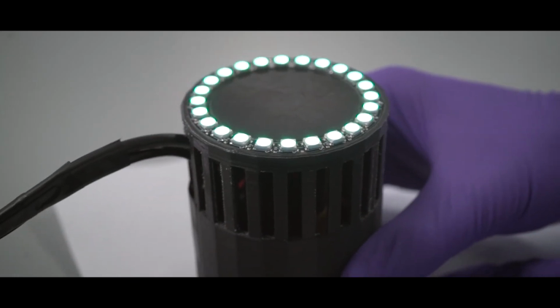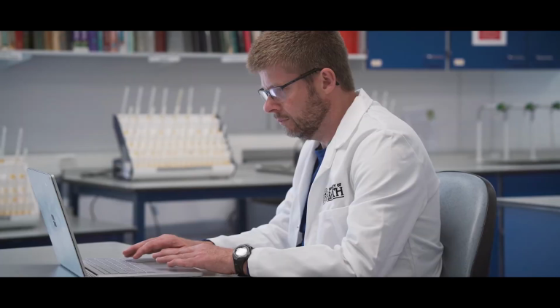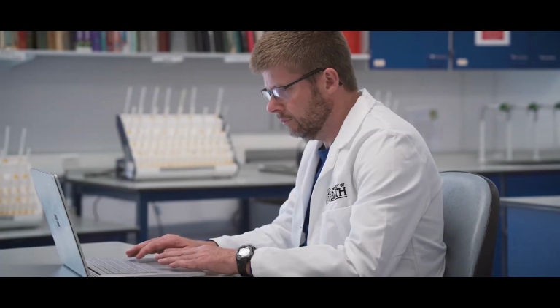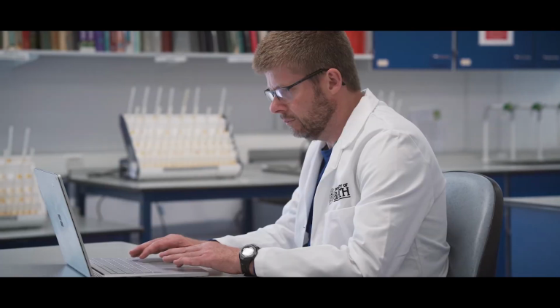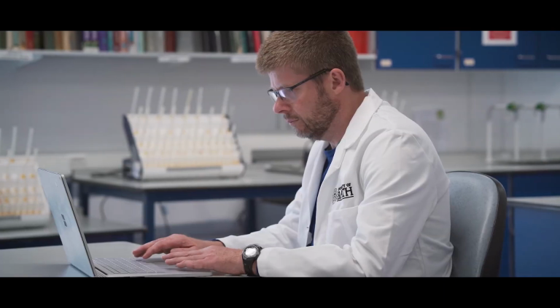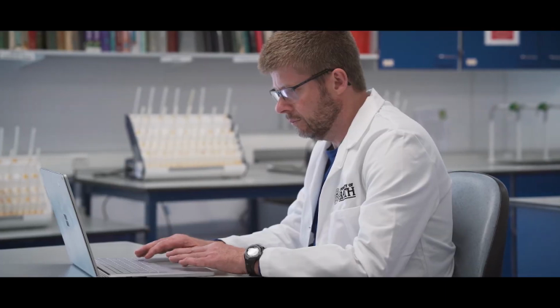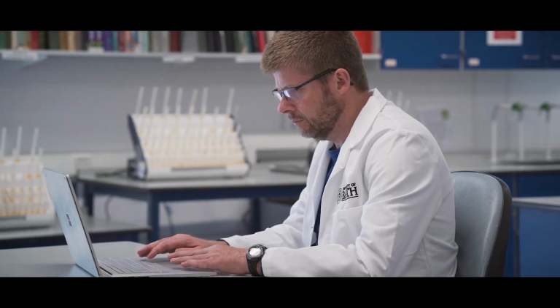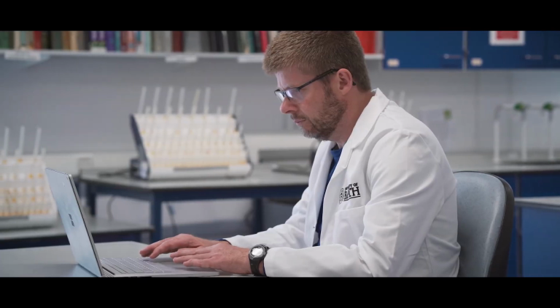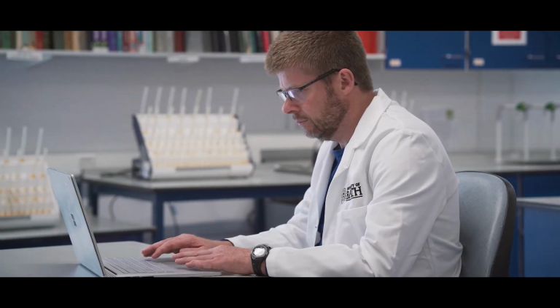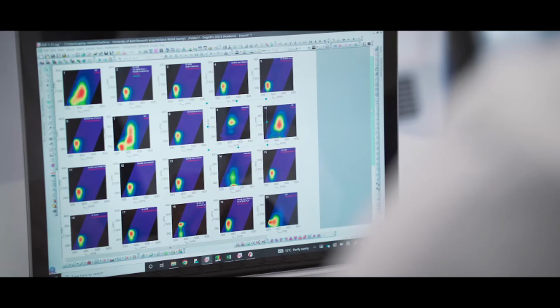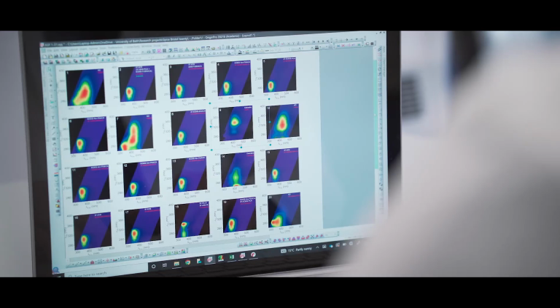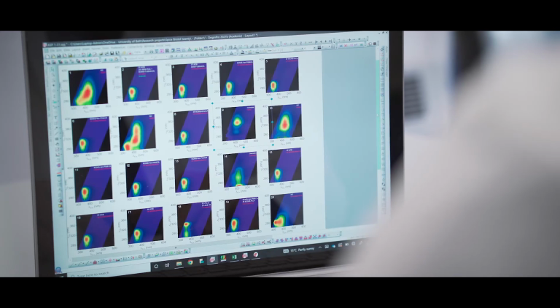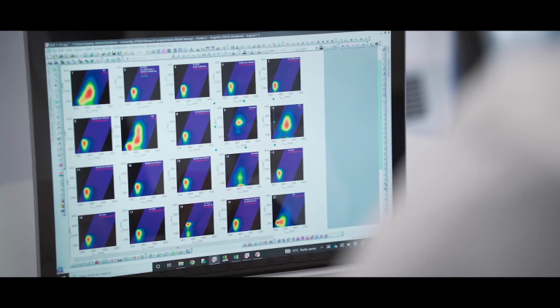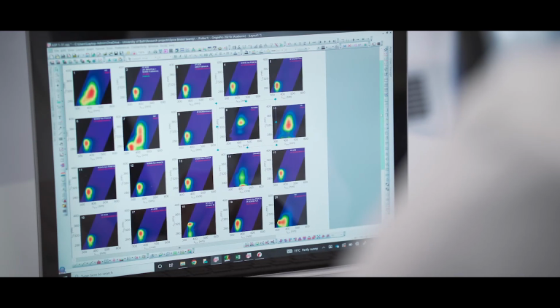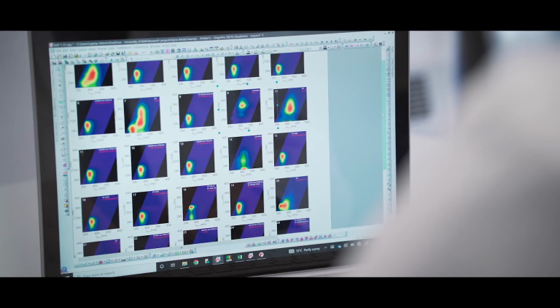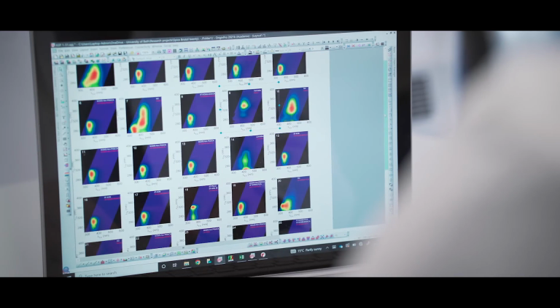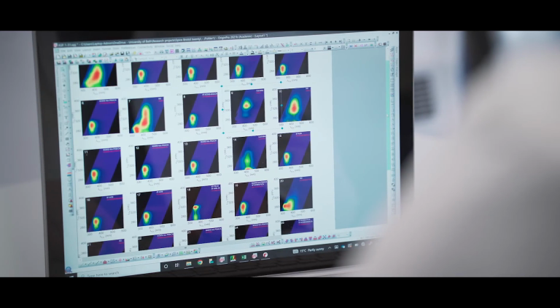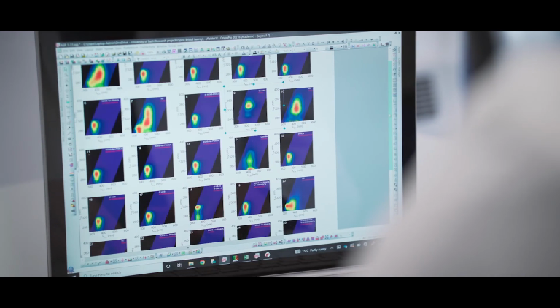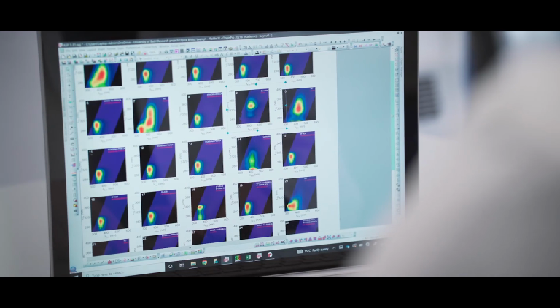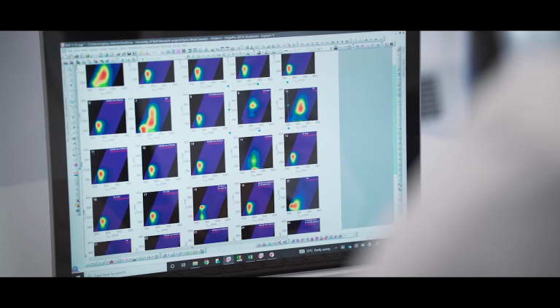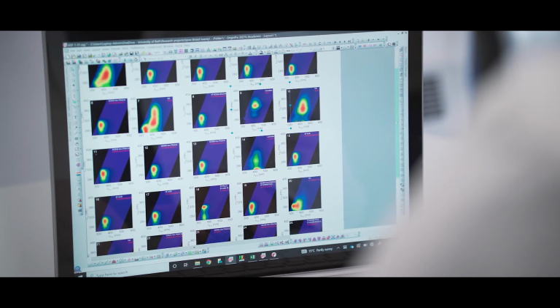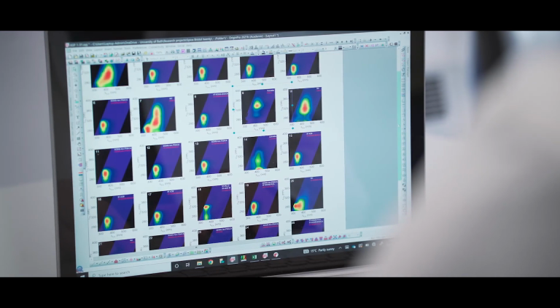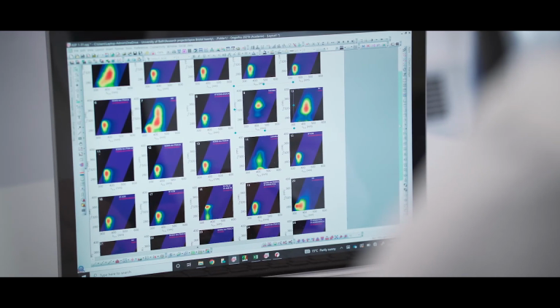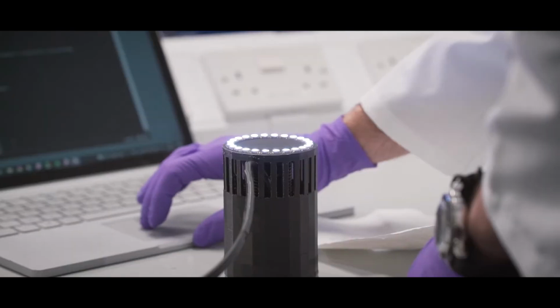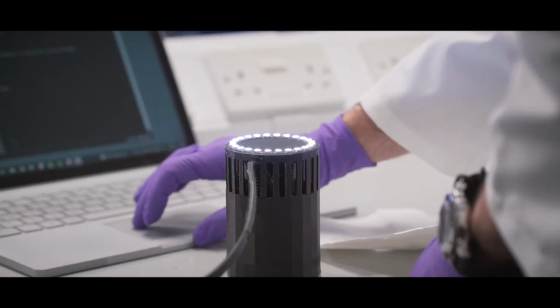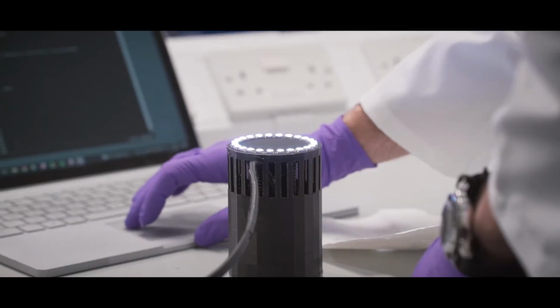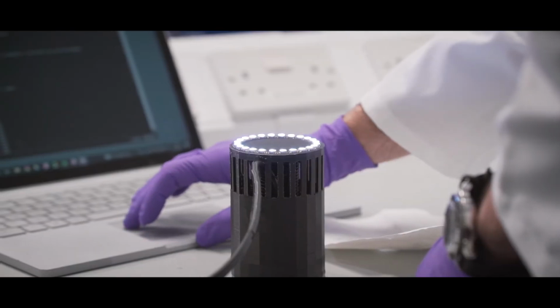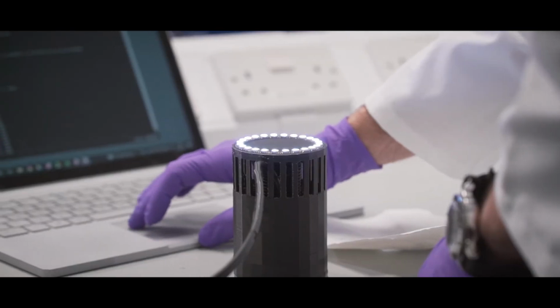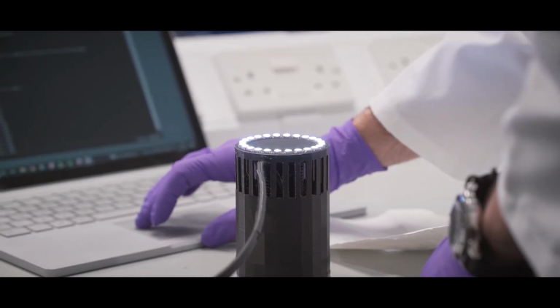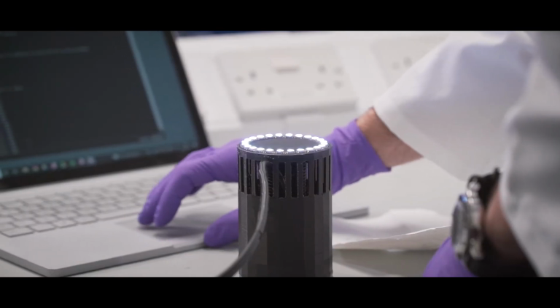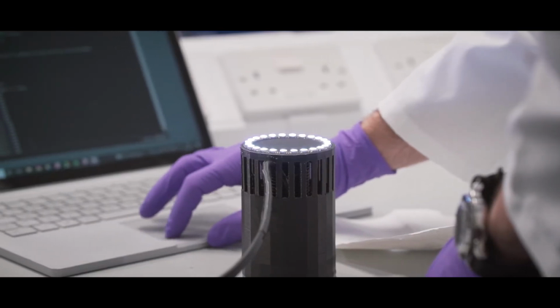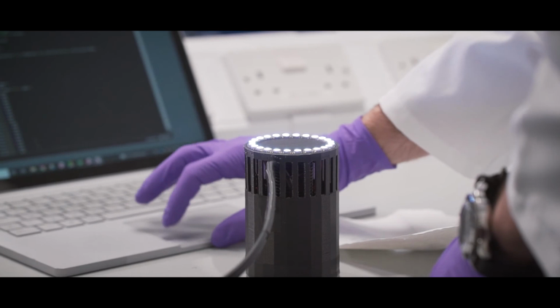We're working with the police, so this device could in the future help reduce the flow of these drugs into prisons and decrease the harm they do when used.